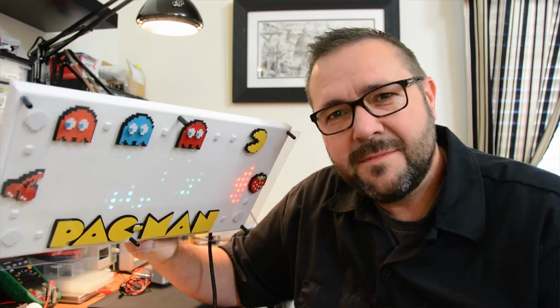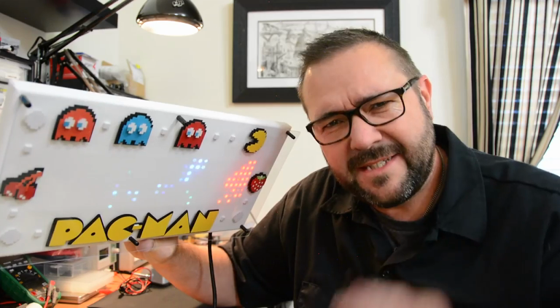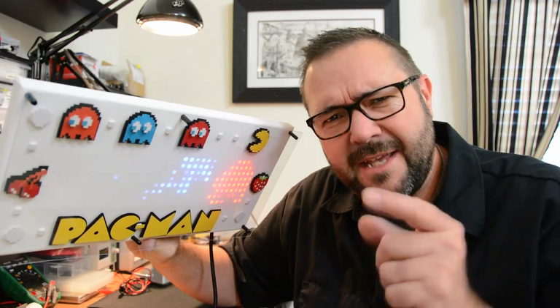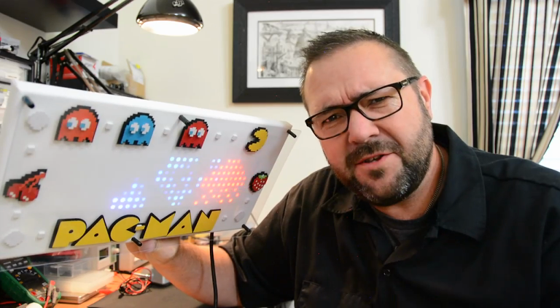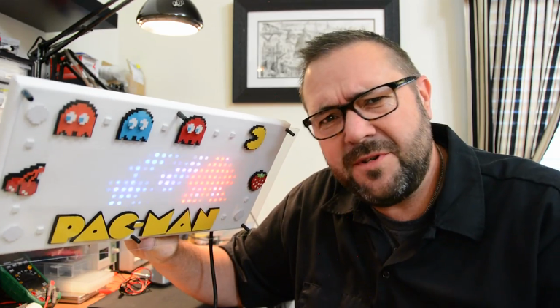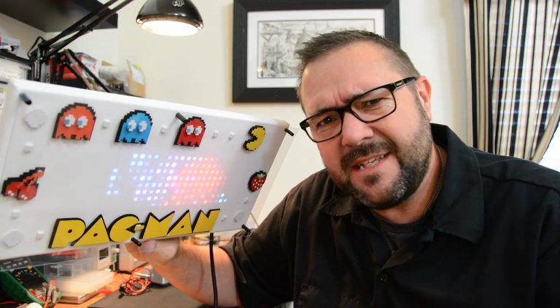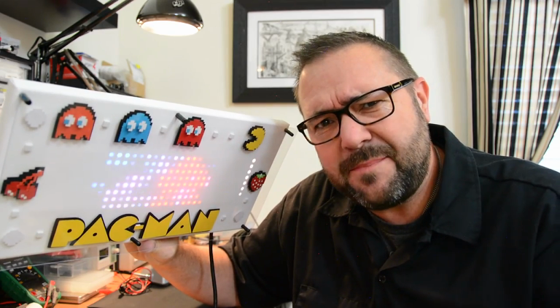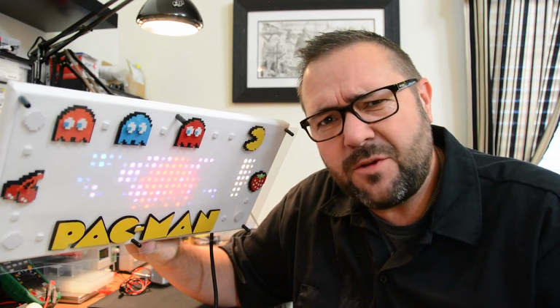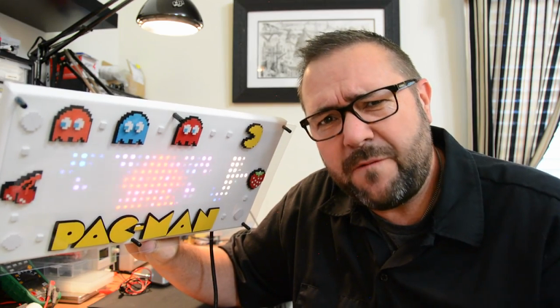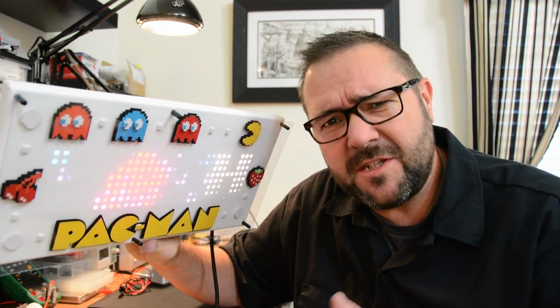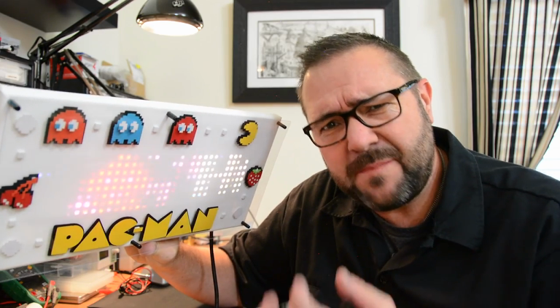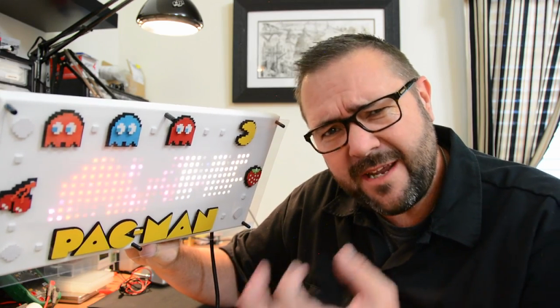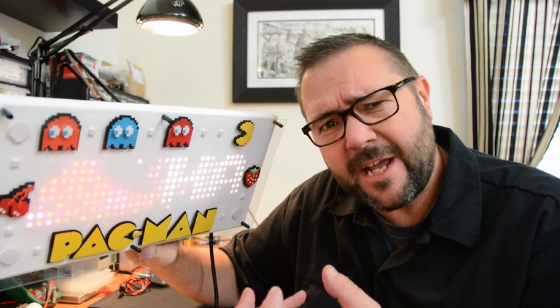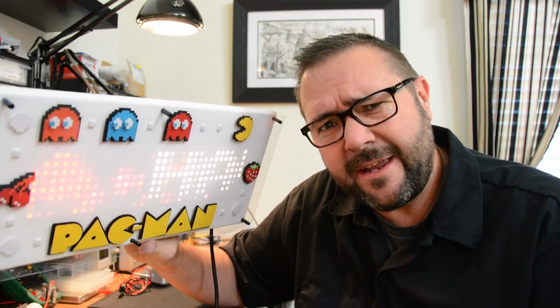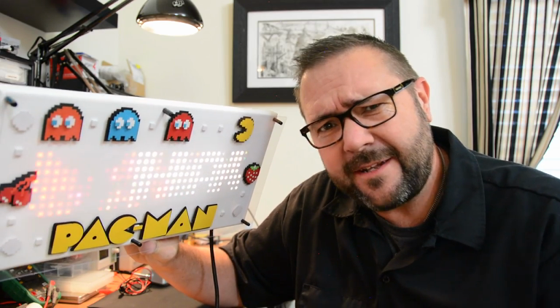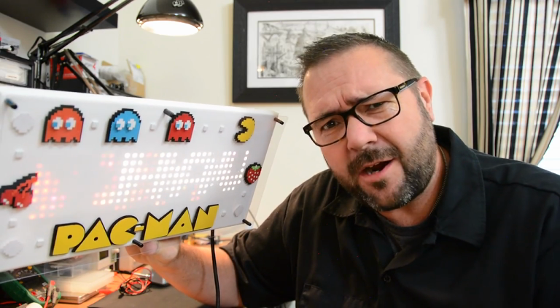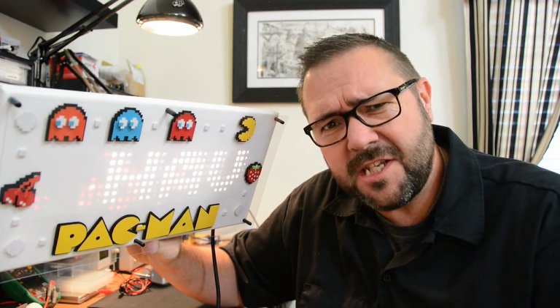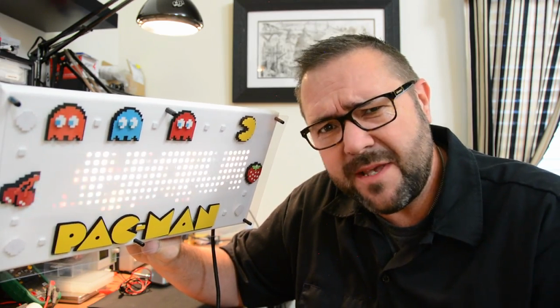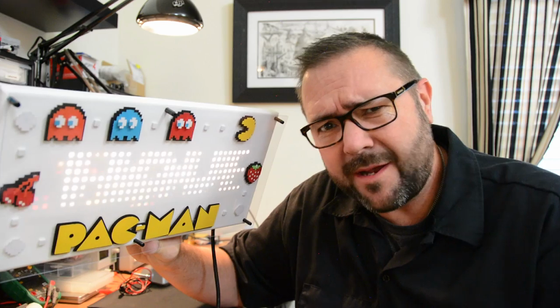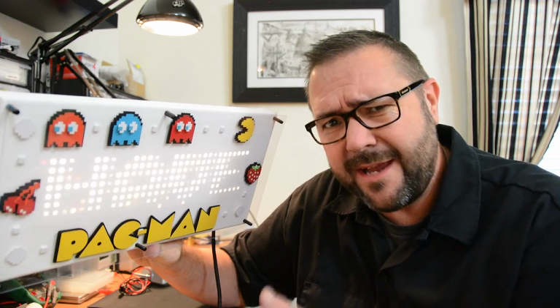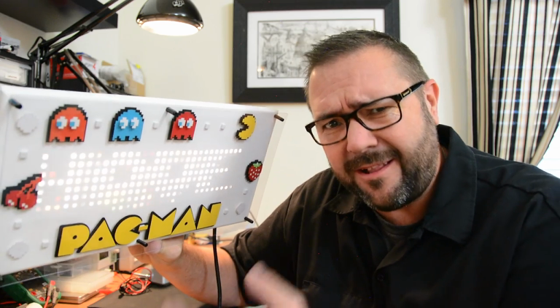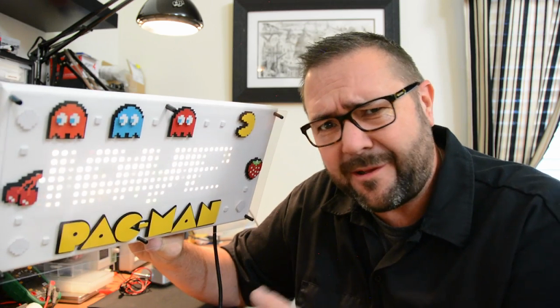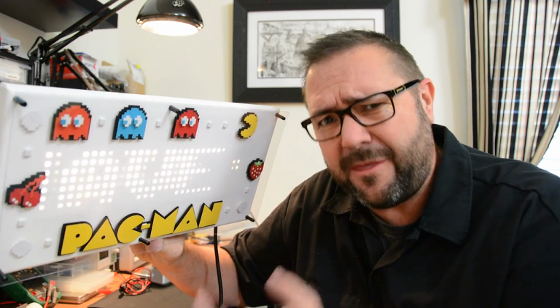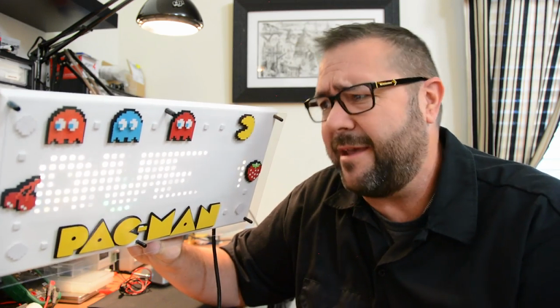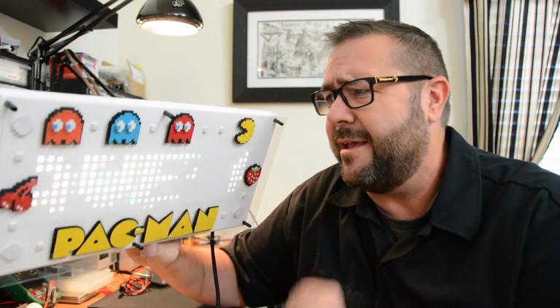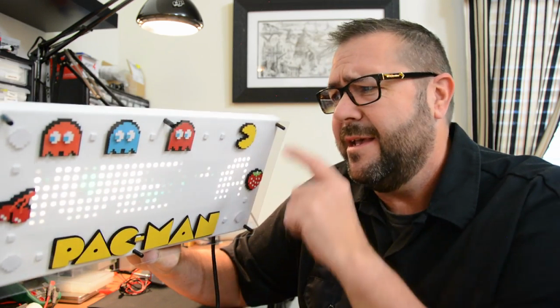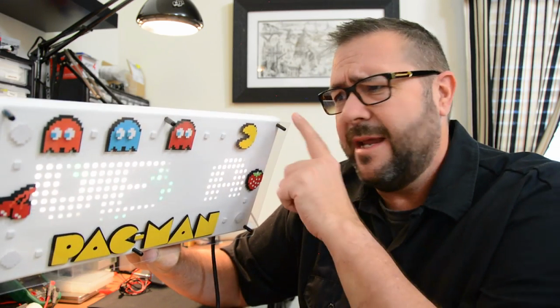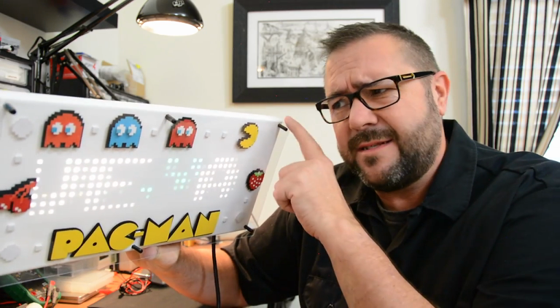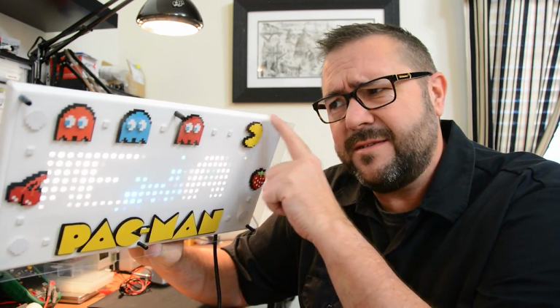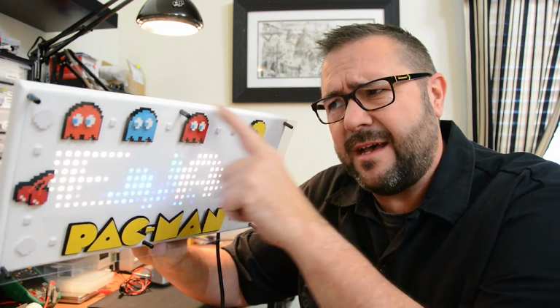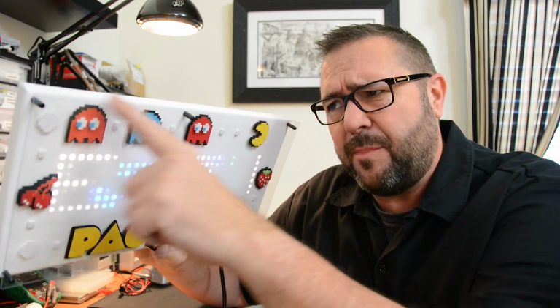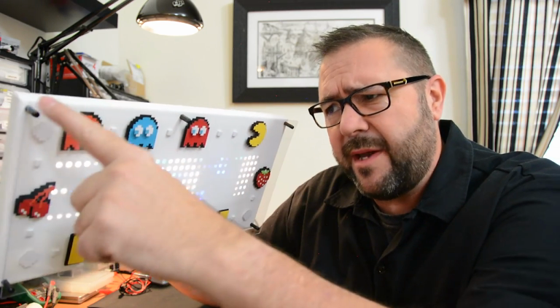Stay tuned — in this episode we finish up the internet connected RGB Arcade Clock thing. And it turns out pretty.